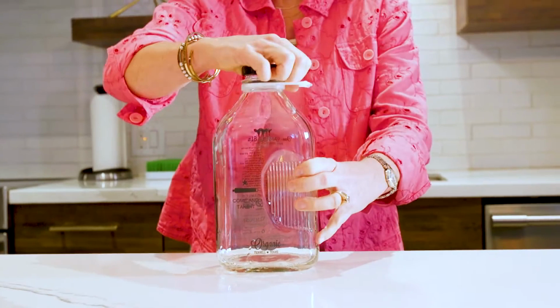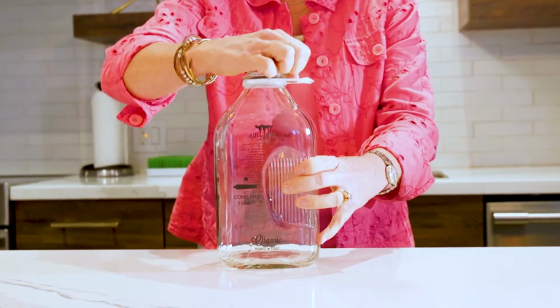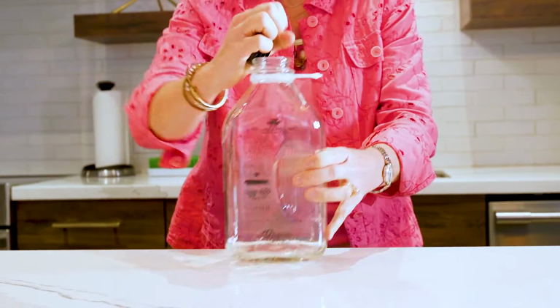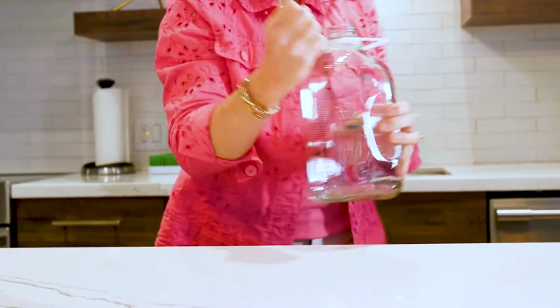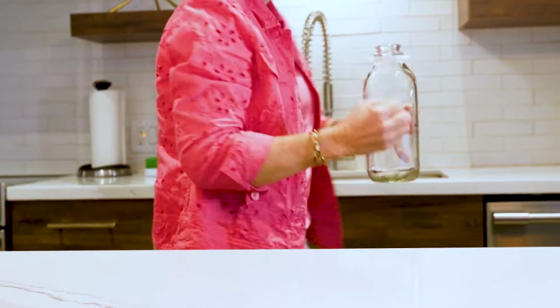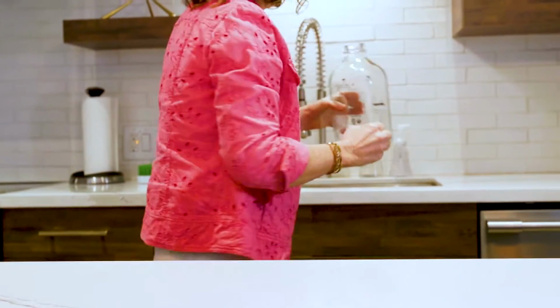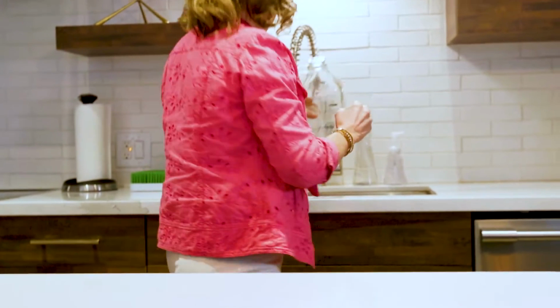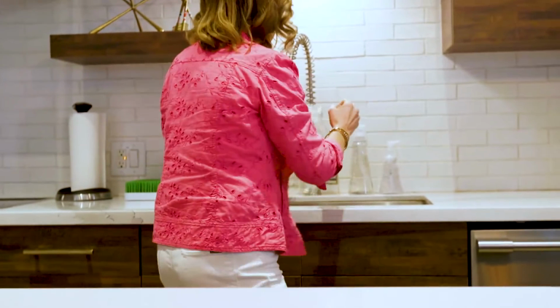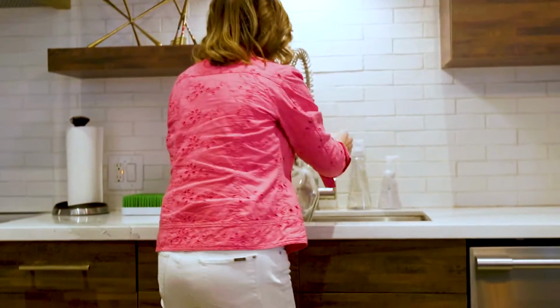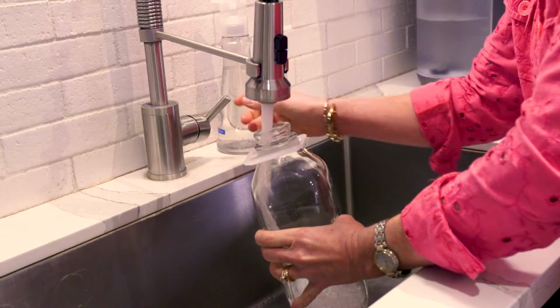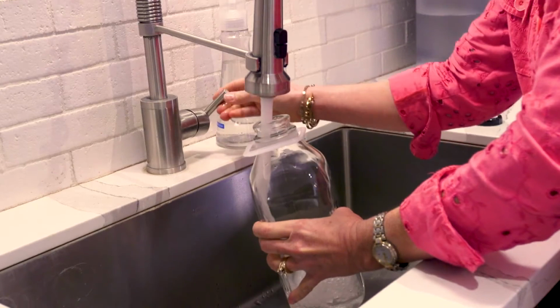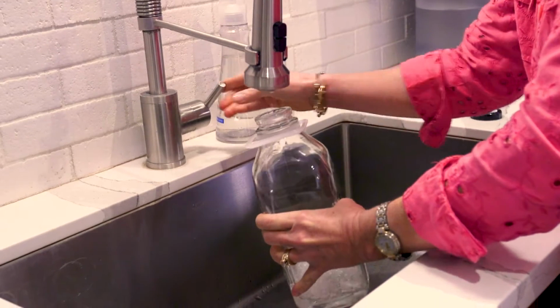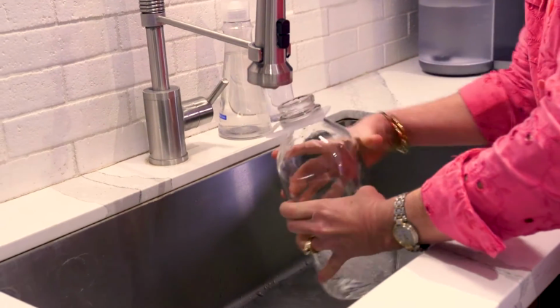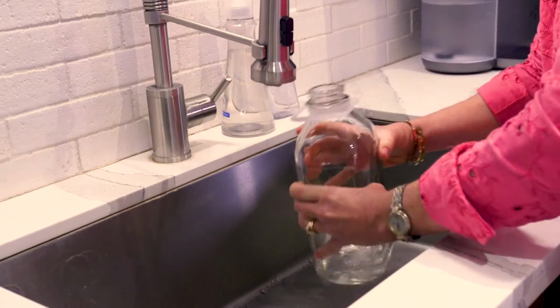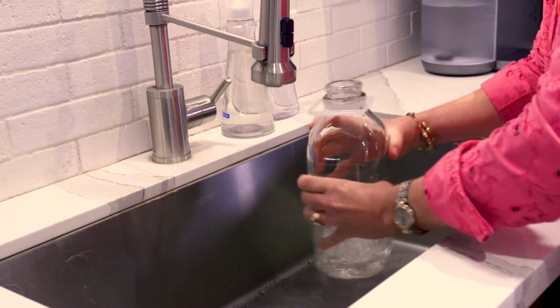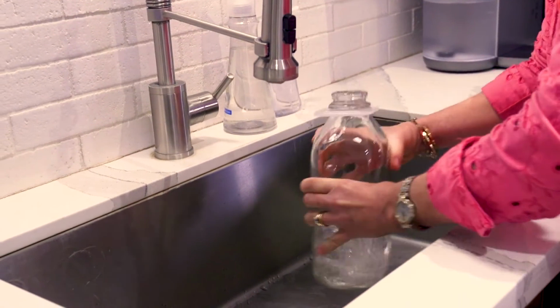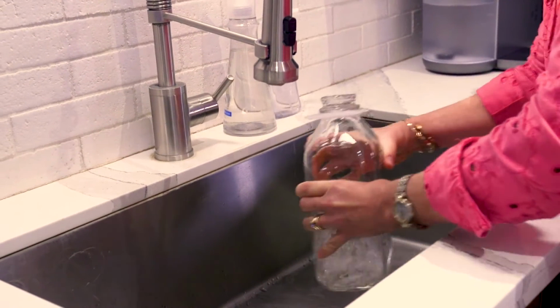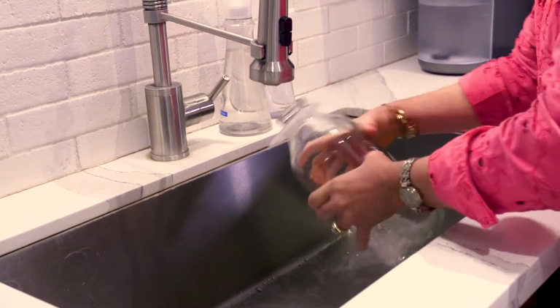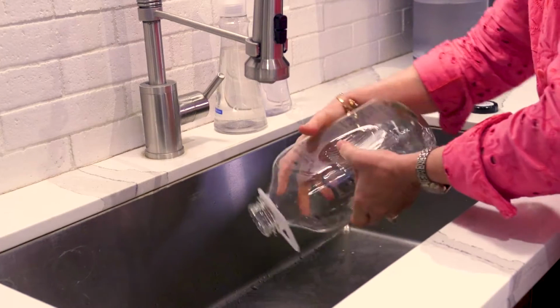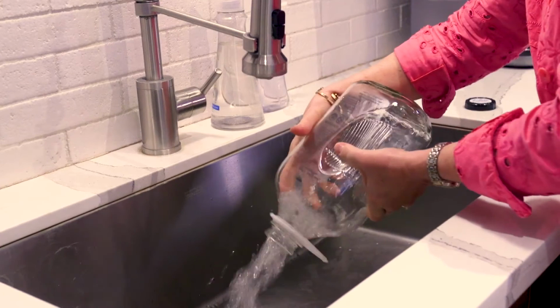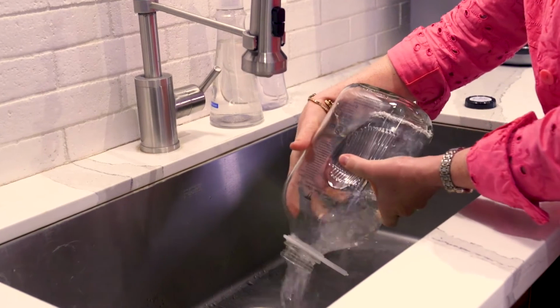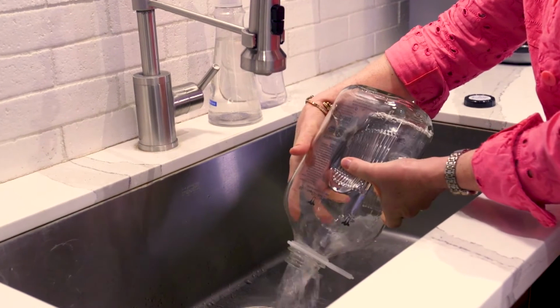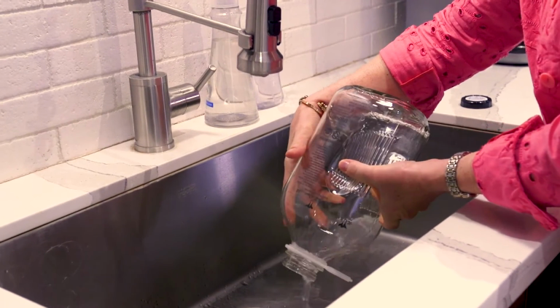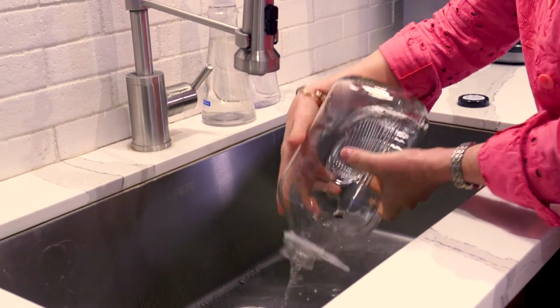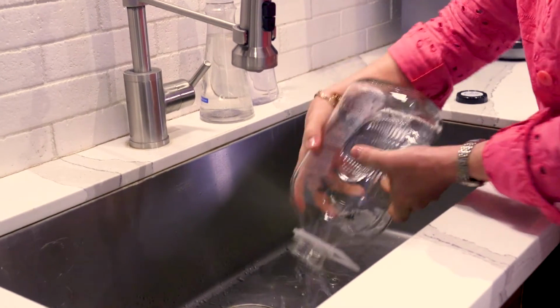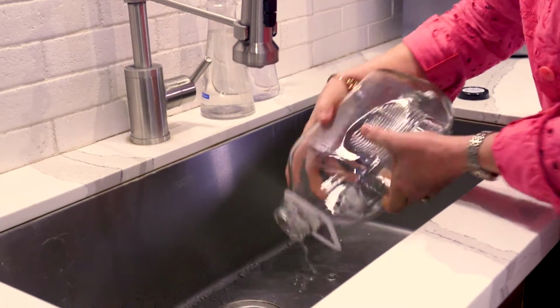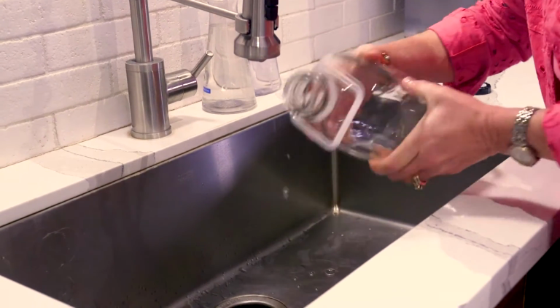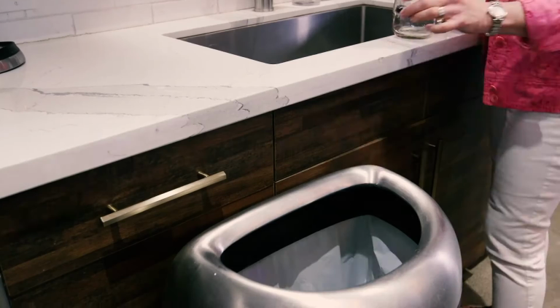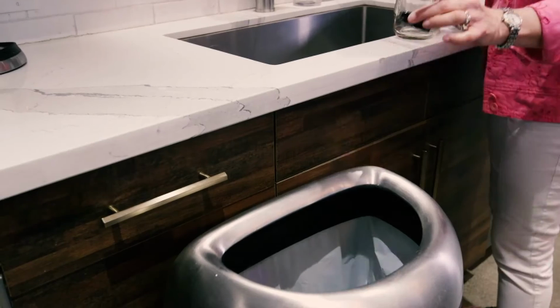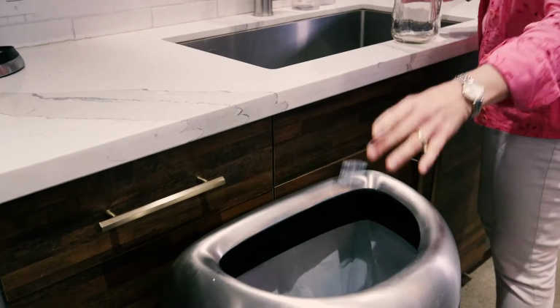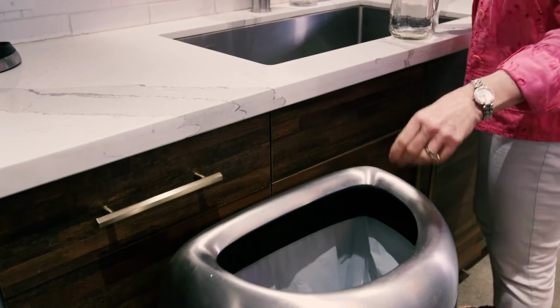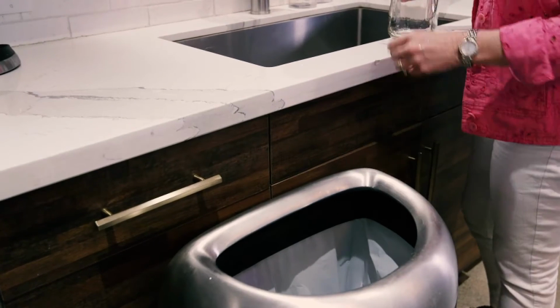Before returning your empty bottle to the store for a deposit refund, please give the bottle a quick and easy rinse and discard the cap.